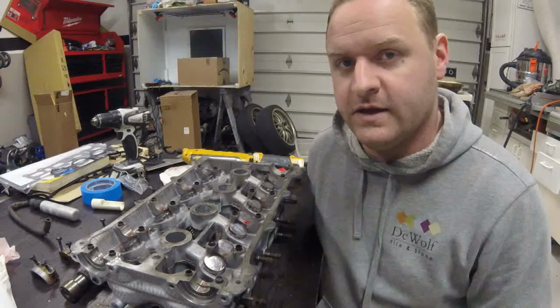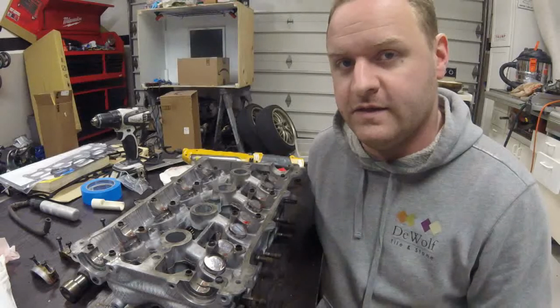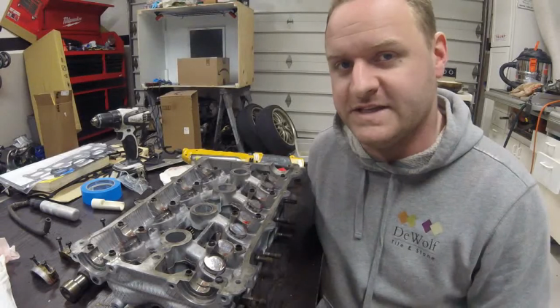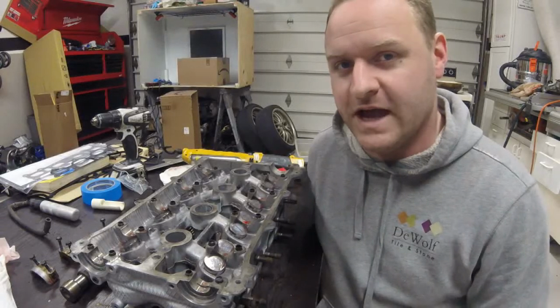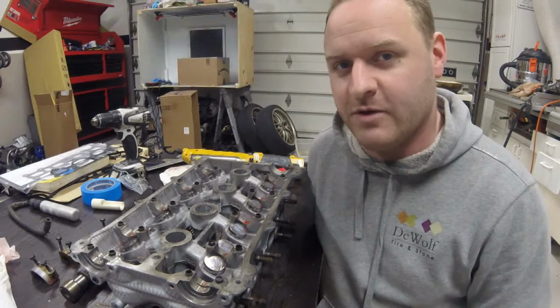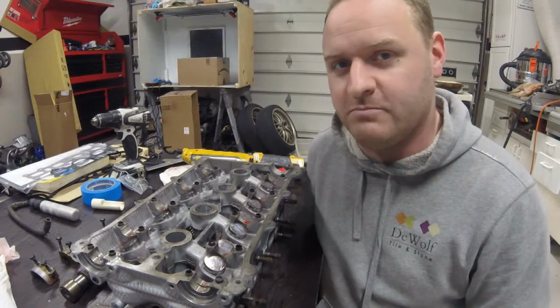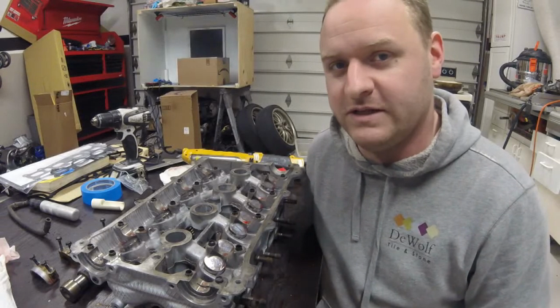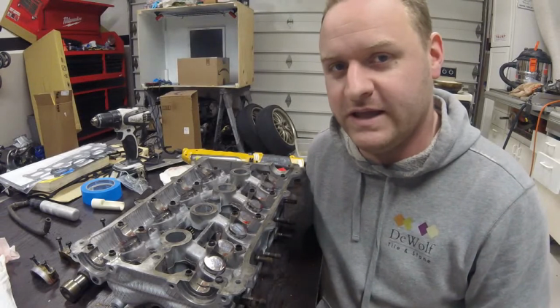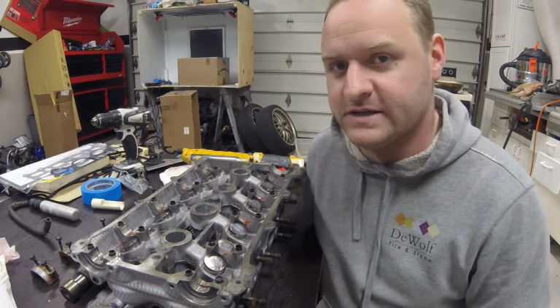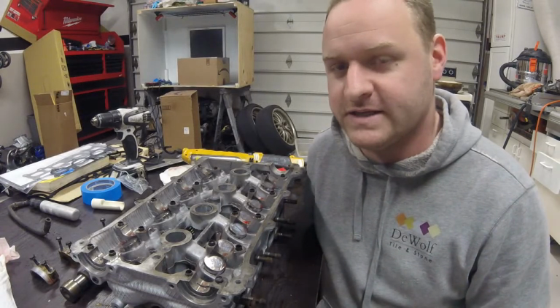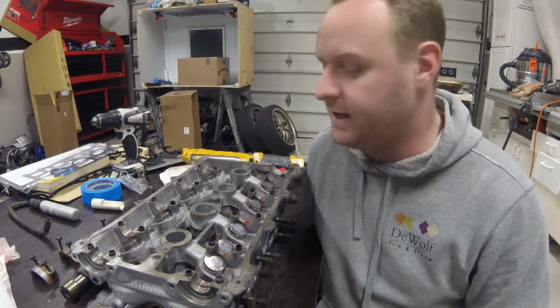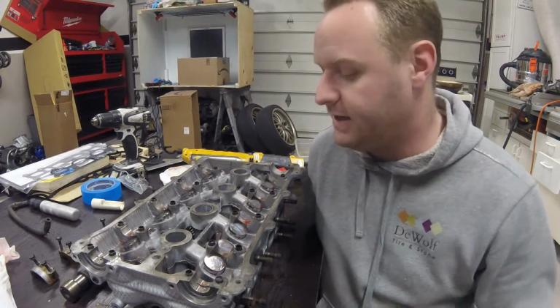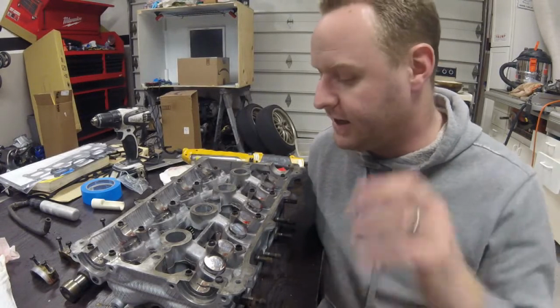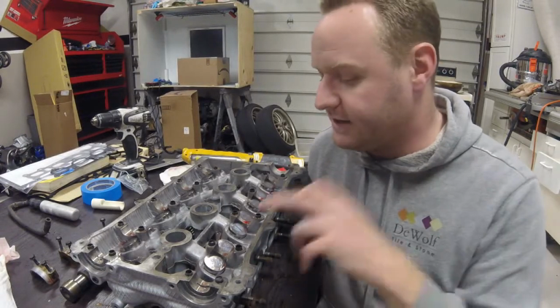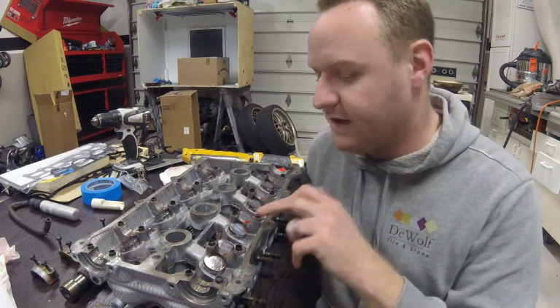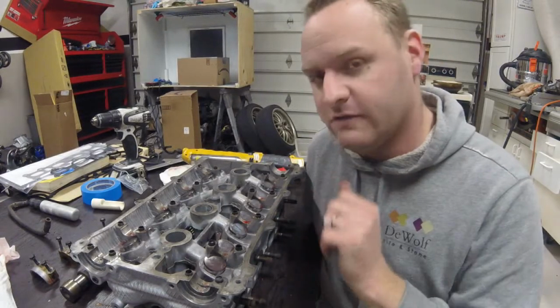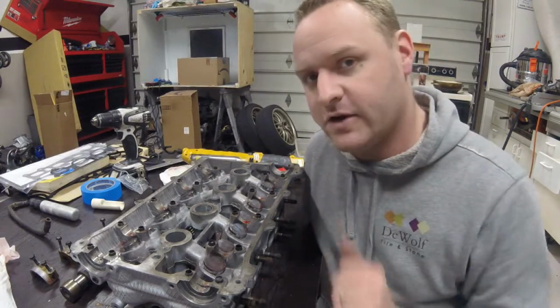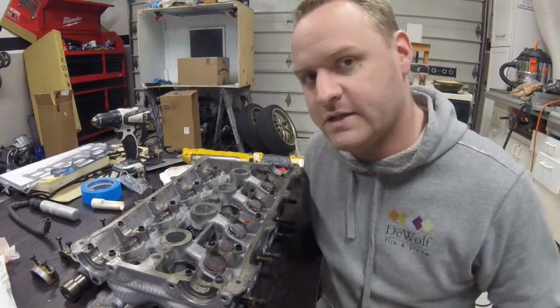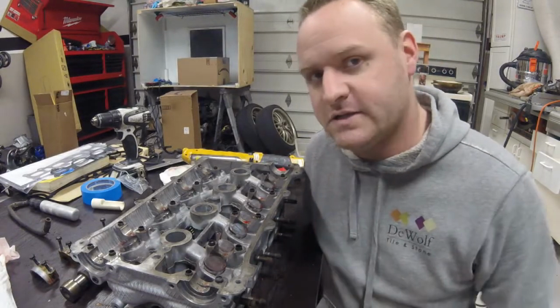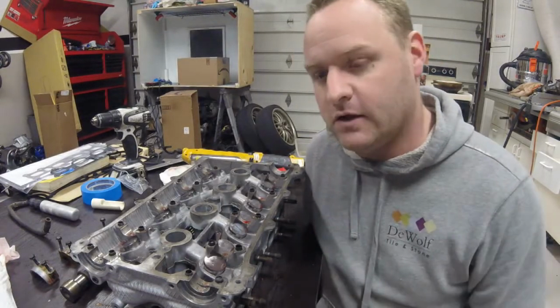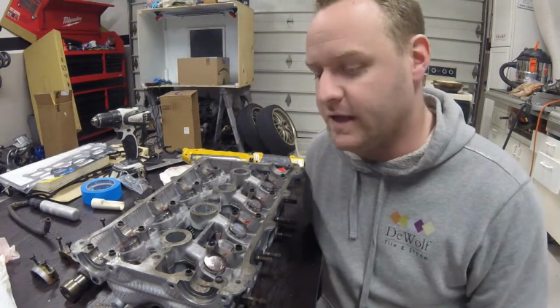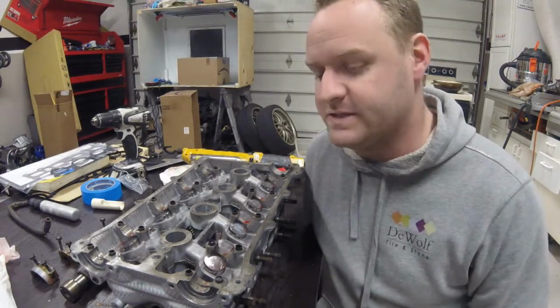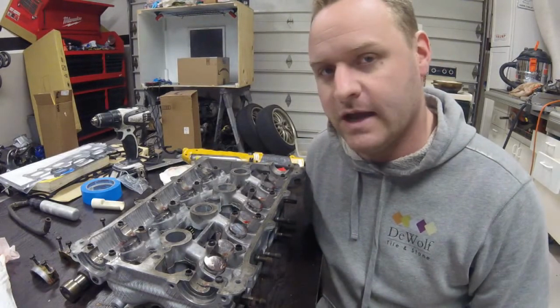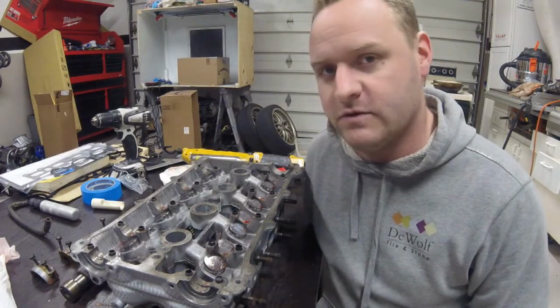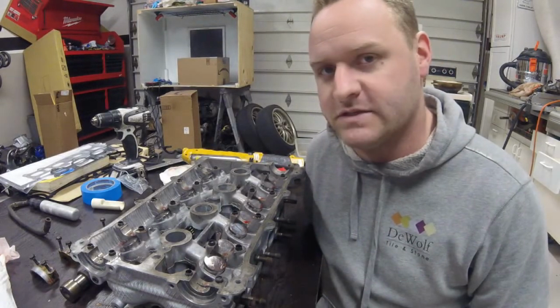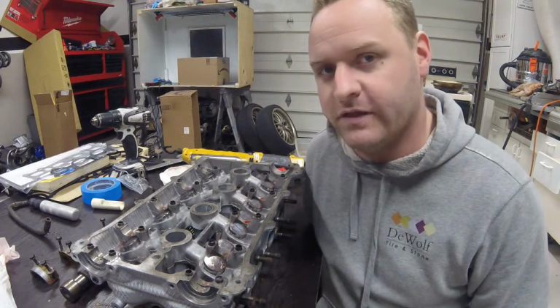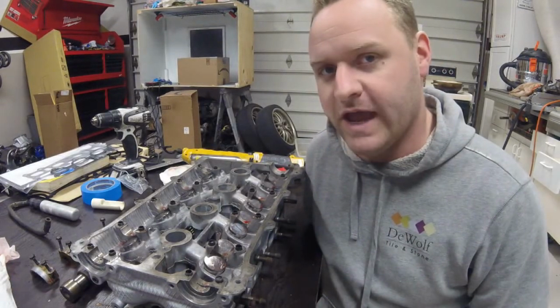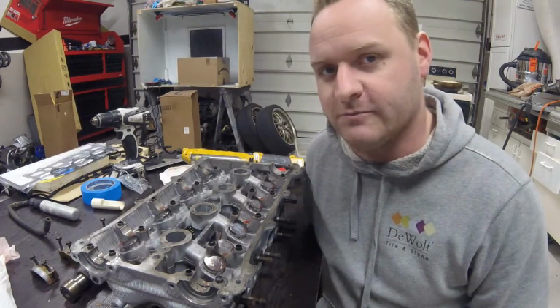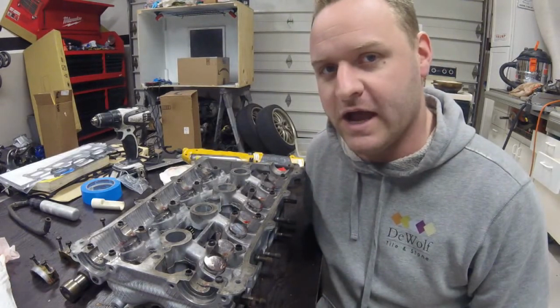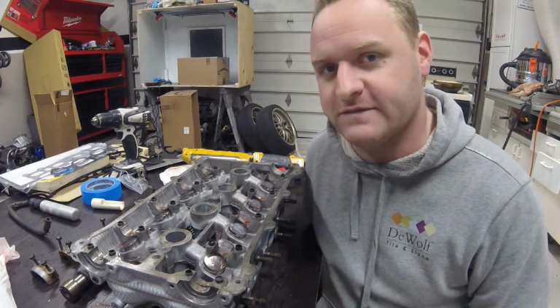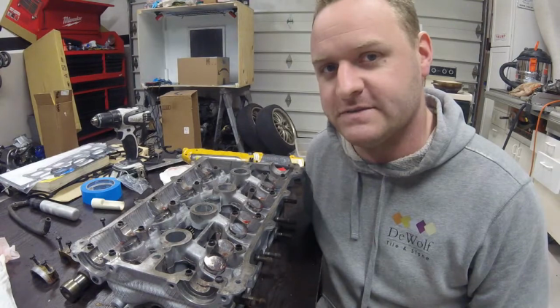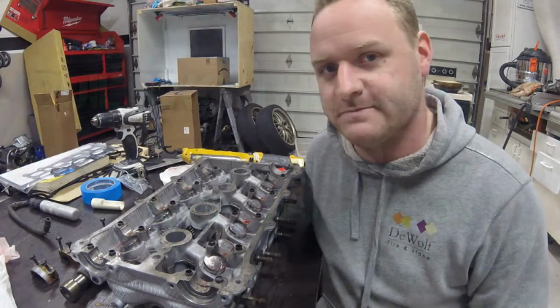This time on building the X-Set, I got the valve train installed. Now it's time to install the camshafts.